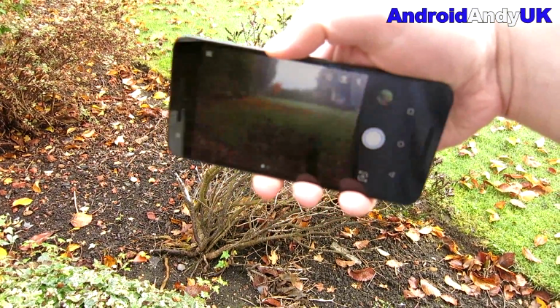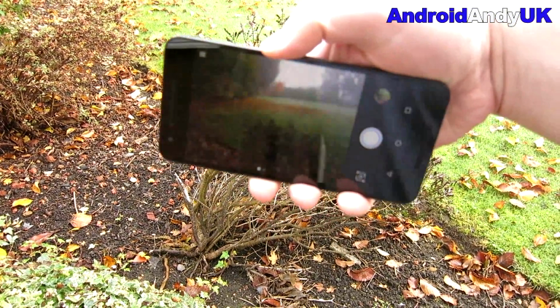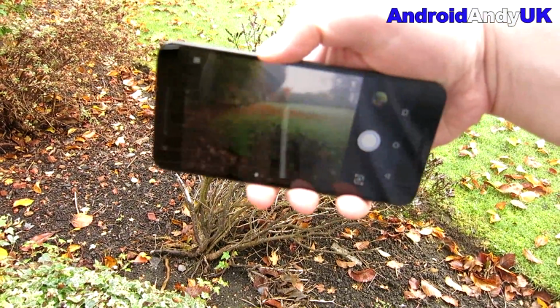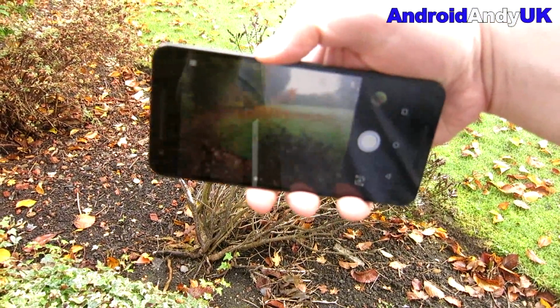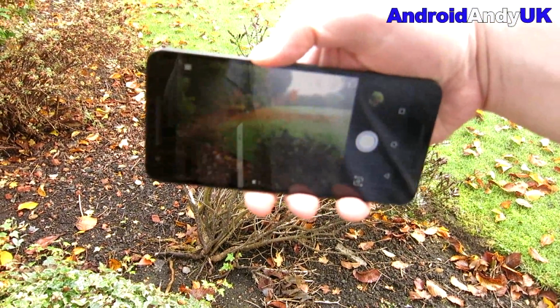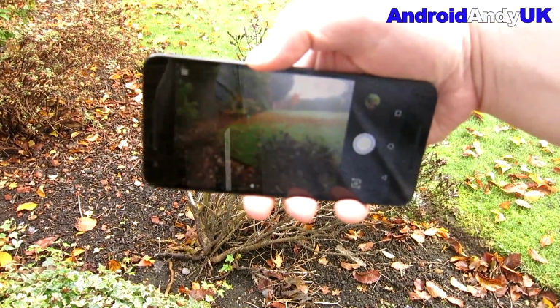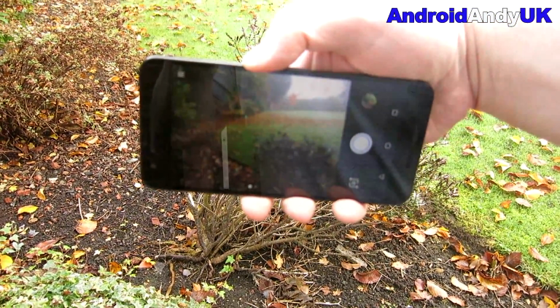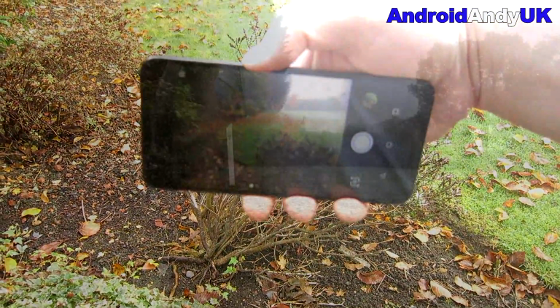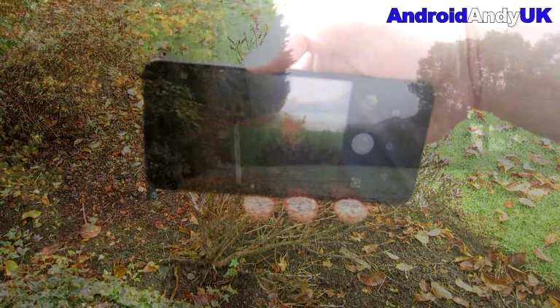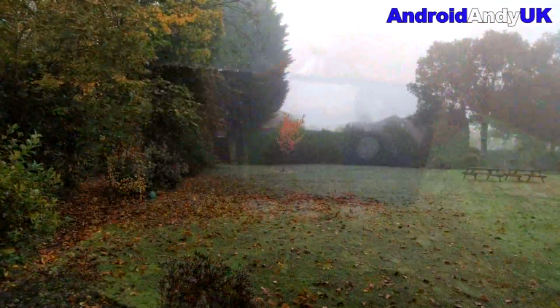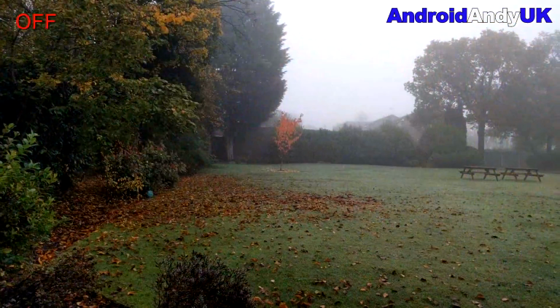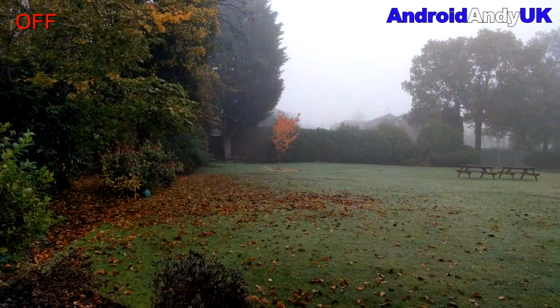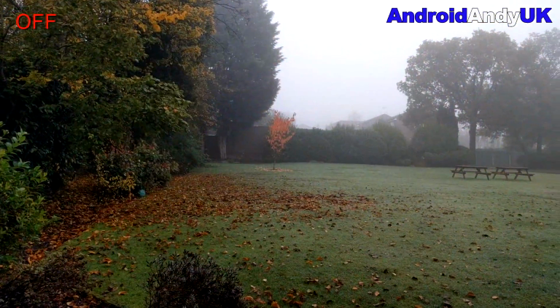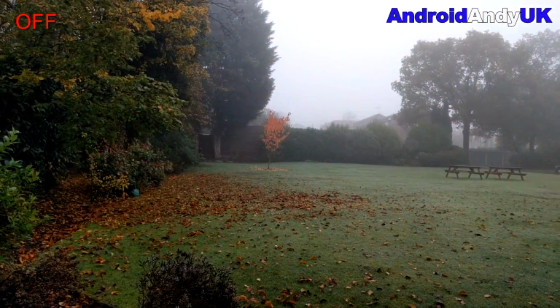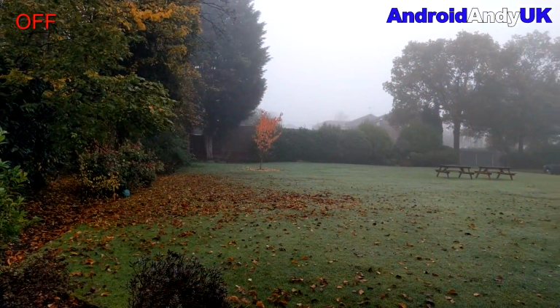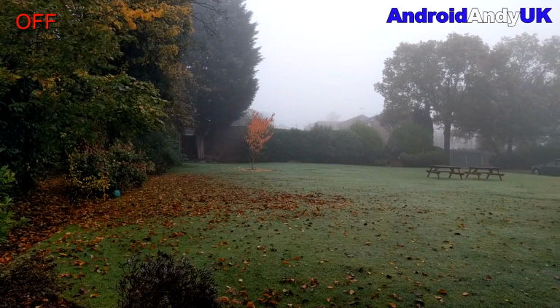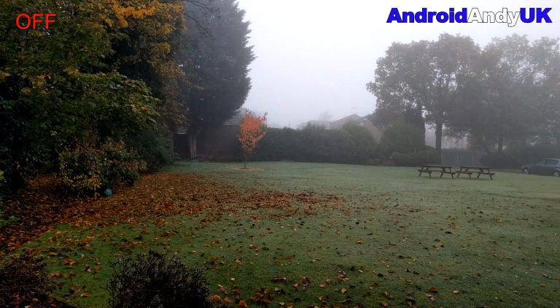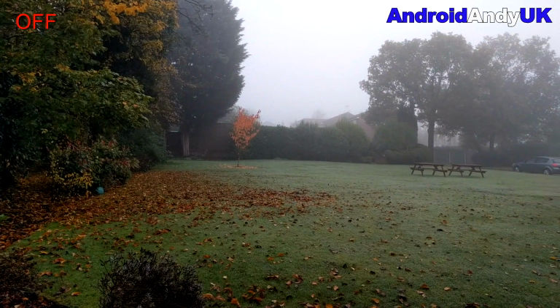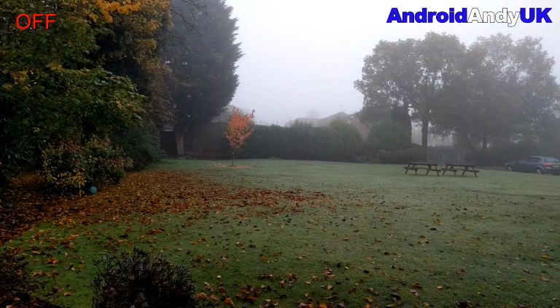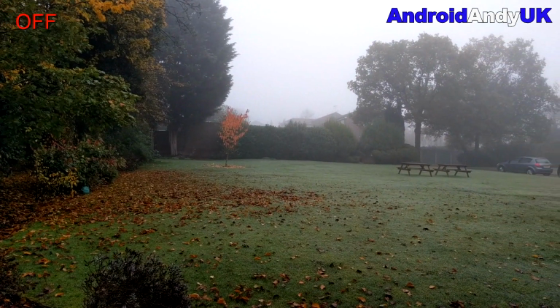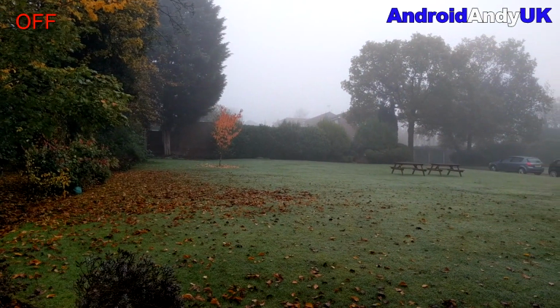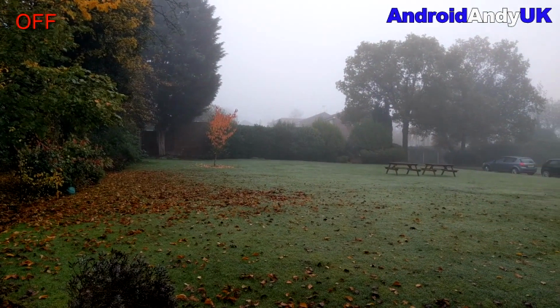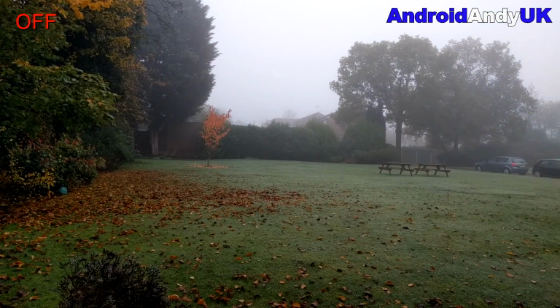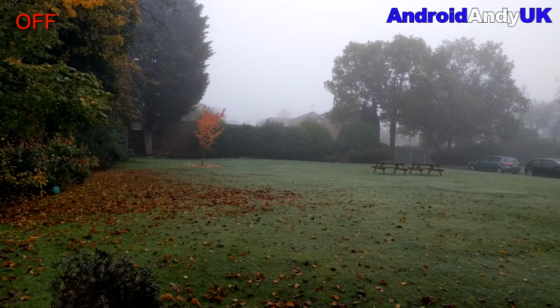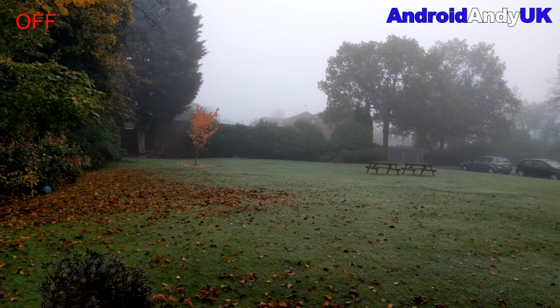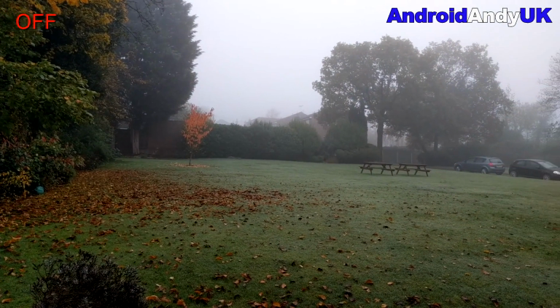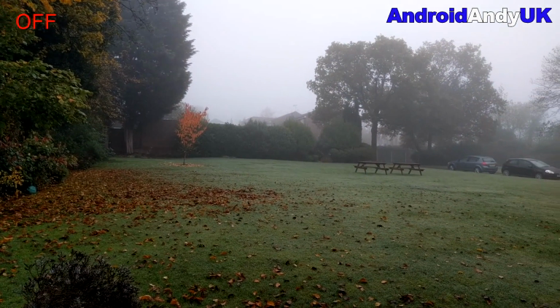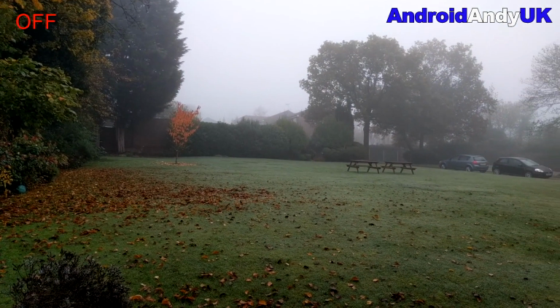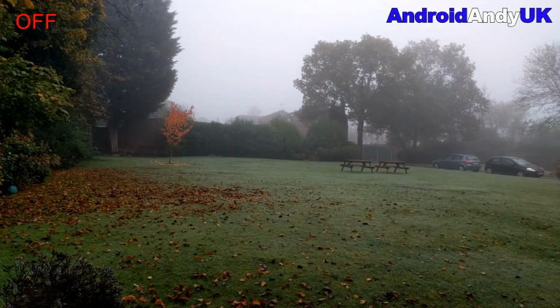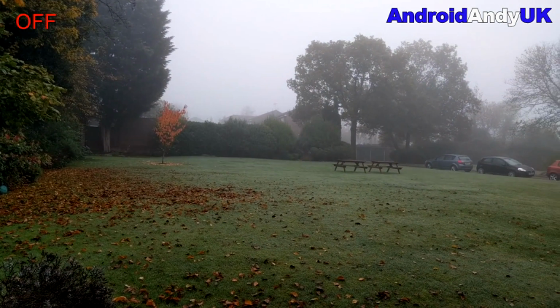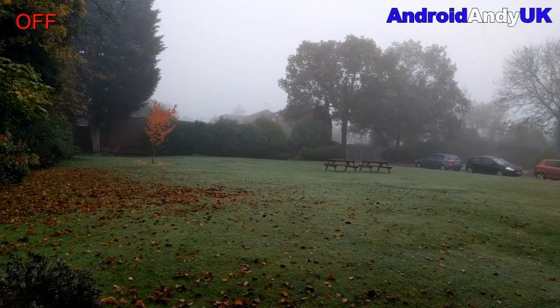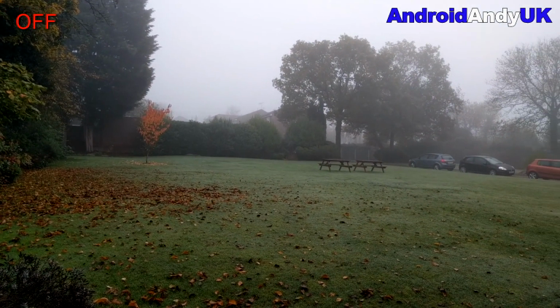I thought I'd compare with them both off and on. Here it is with it off — a bit of a misty morning.